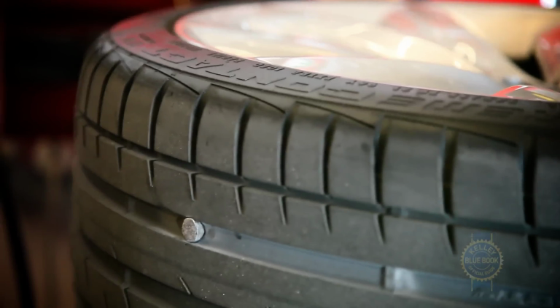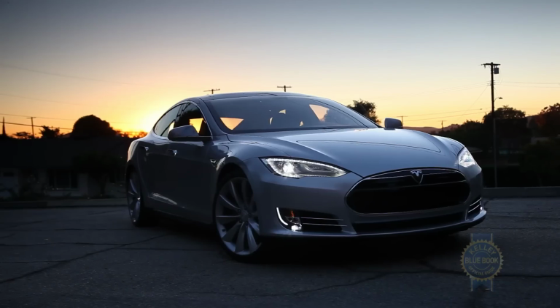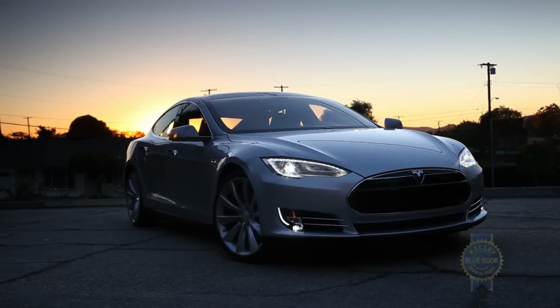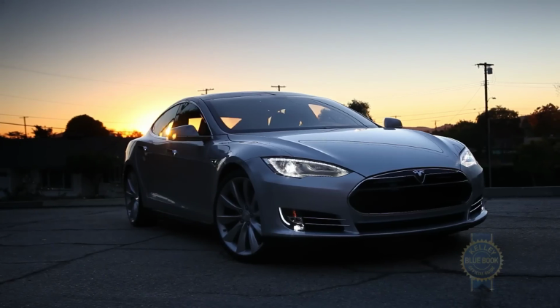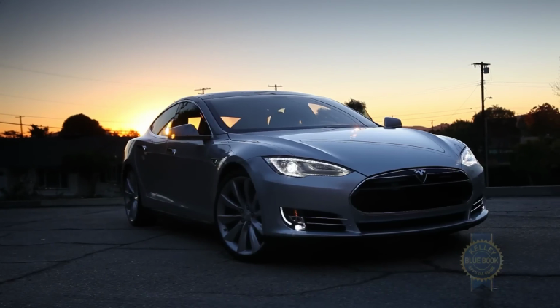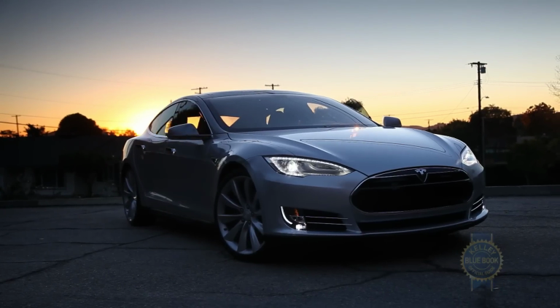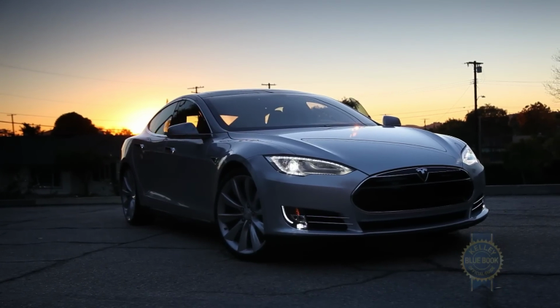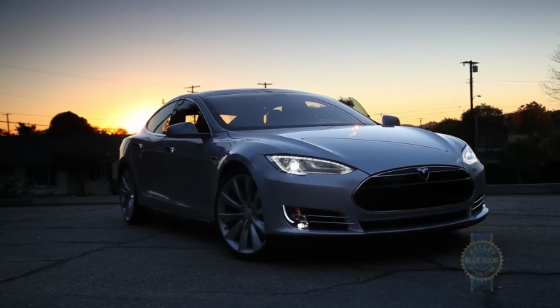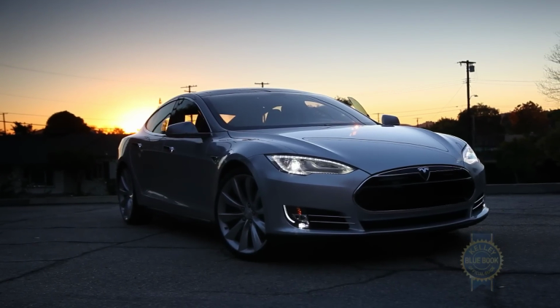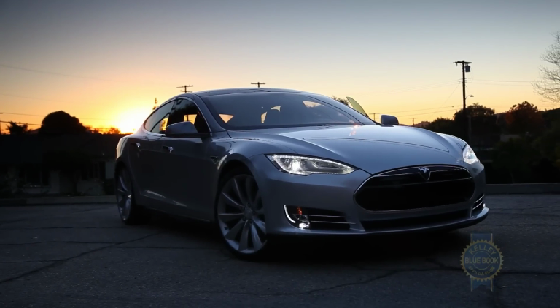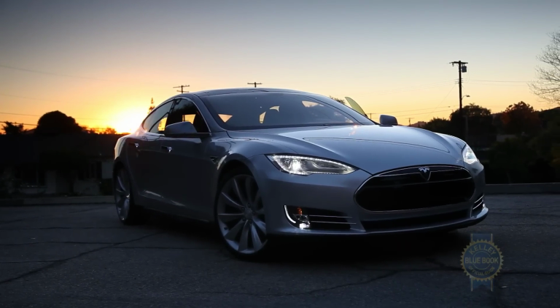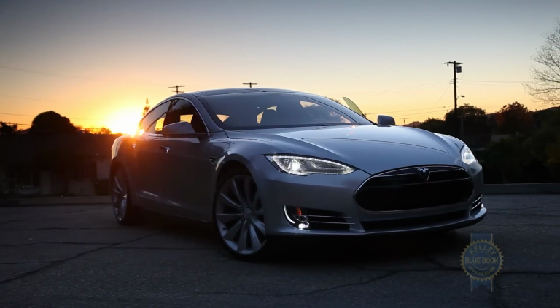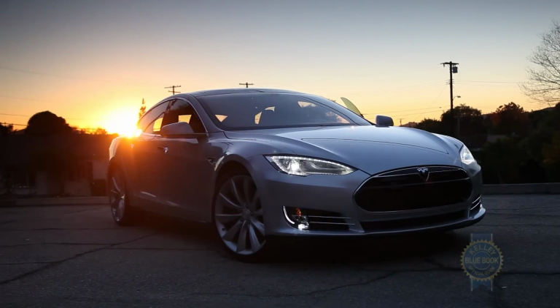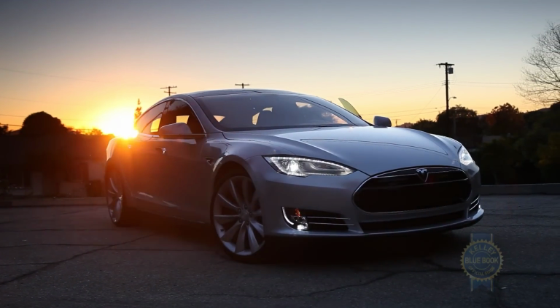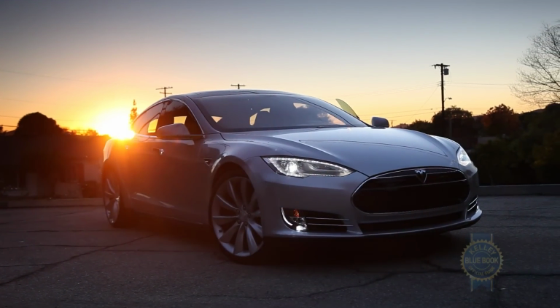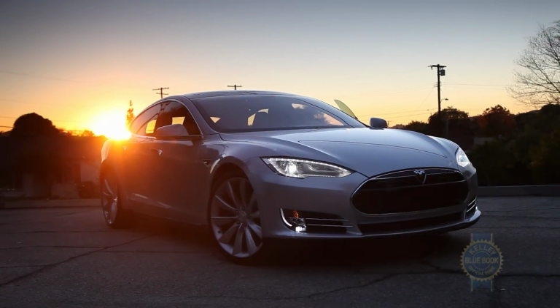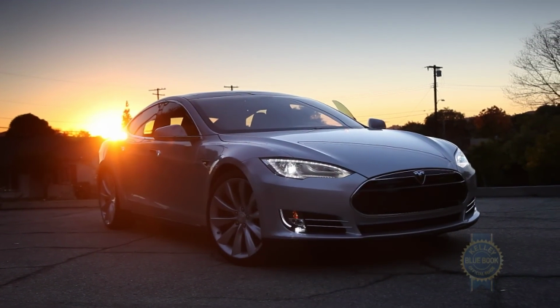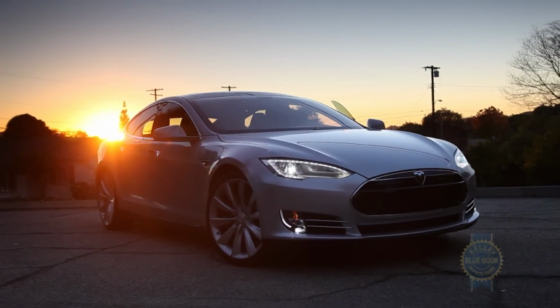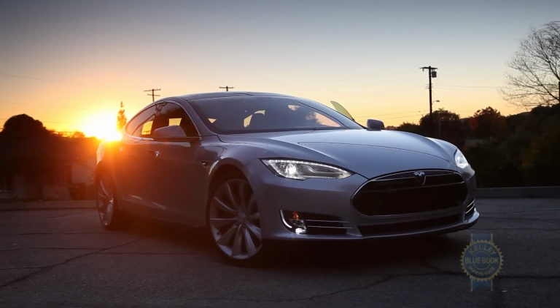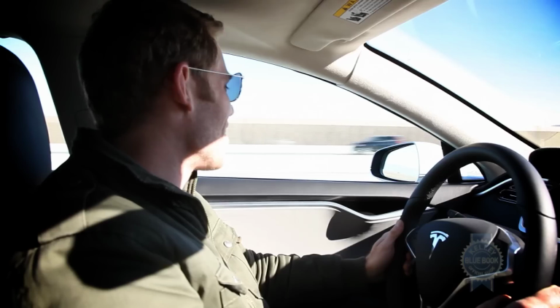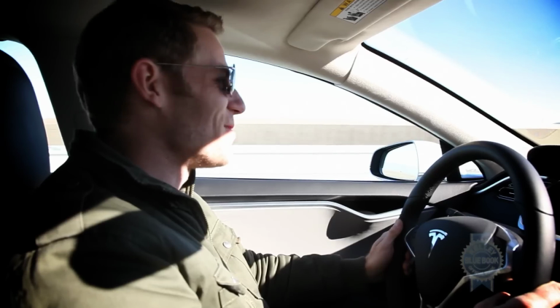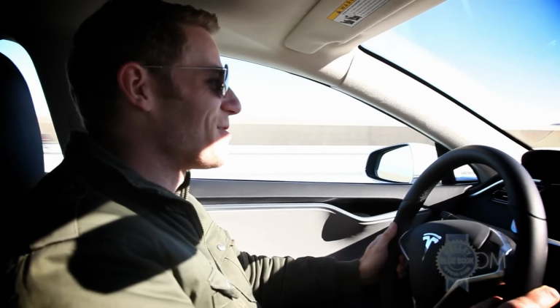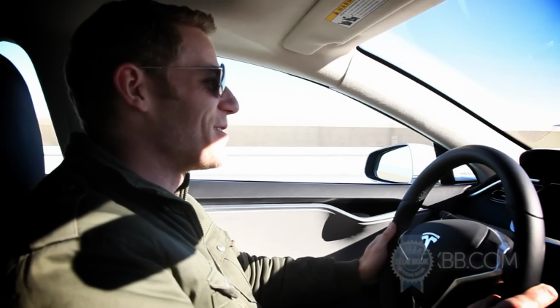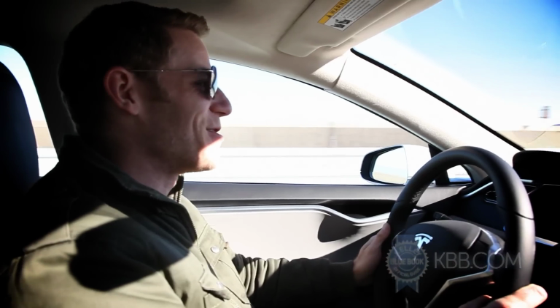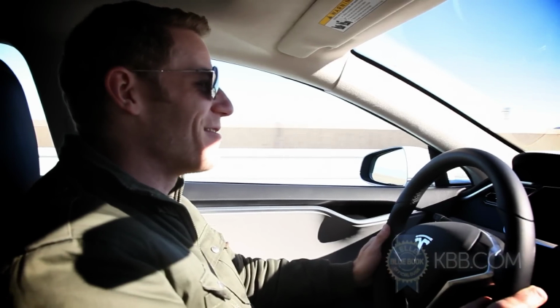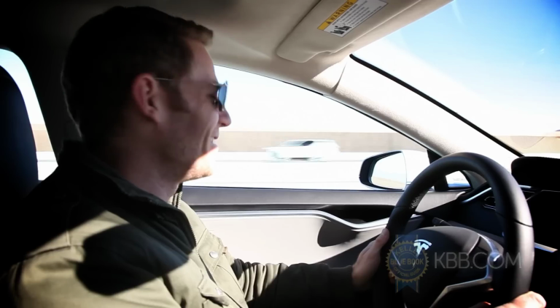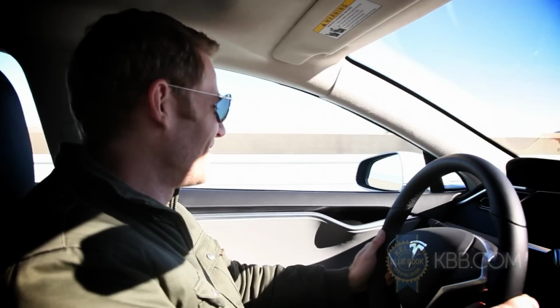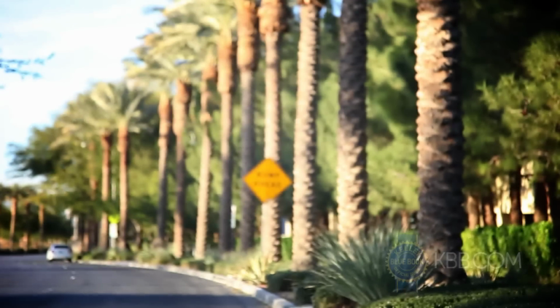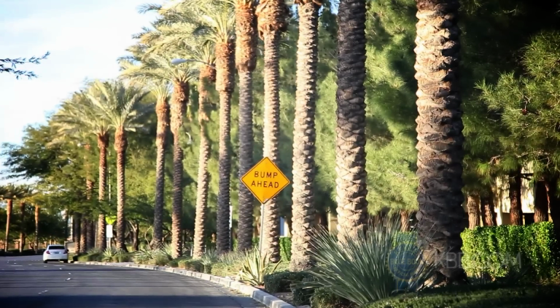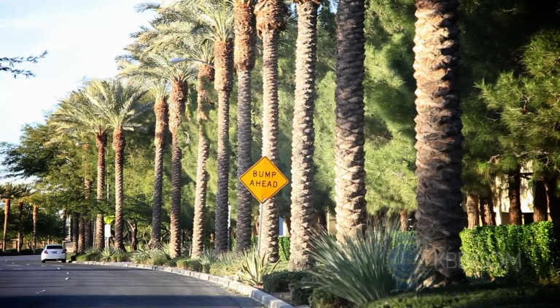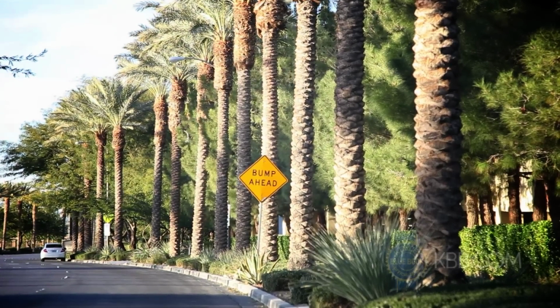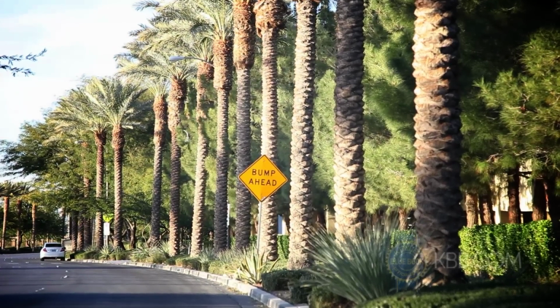Our goal is to drive a Tesla Model S electric car from LA to Las Vegas. It should be a piece of cake. Here's what actually happened.